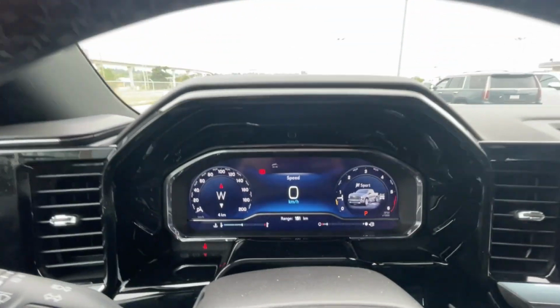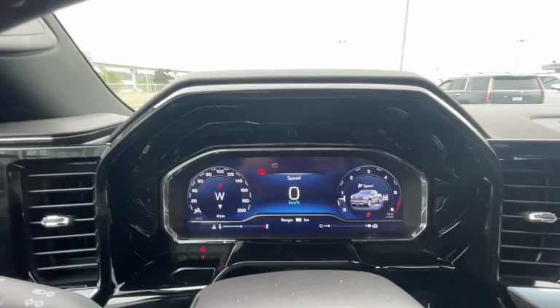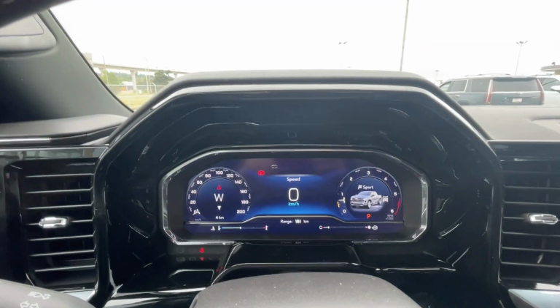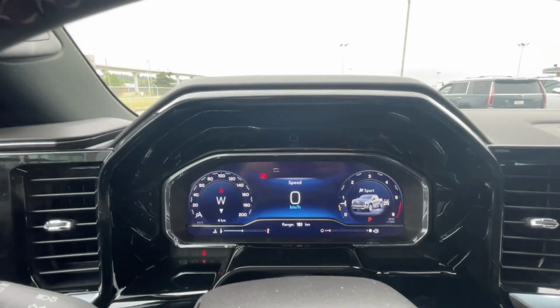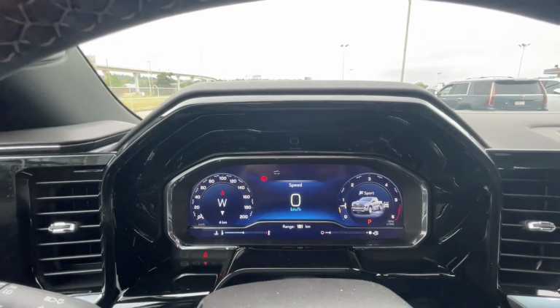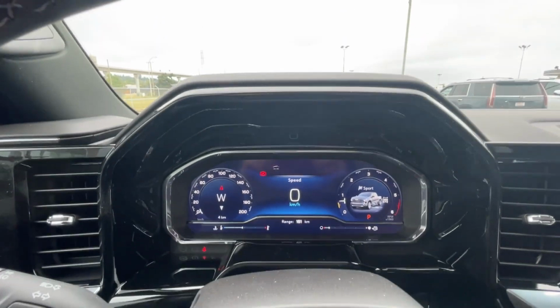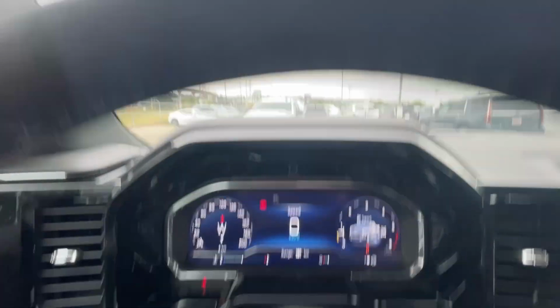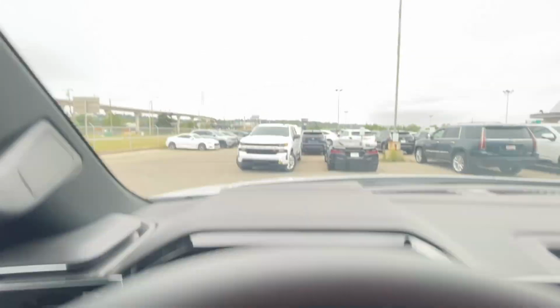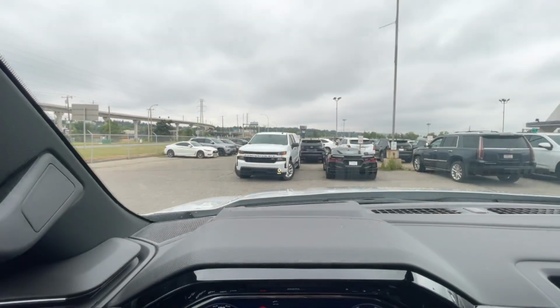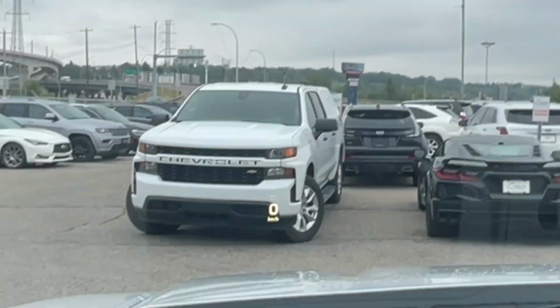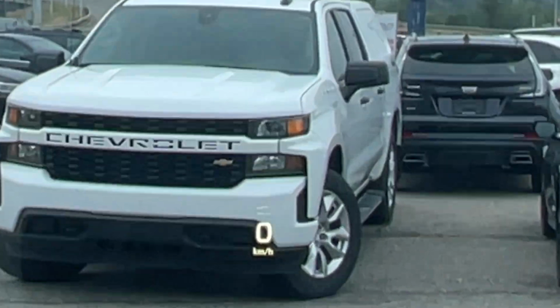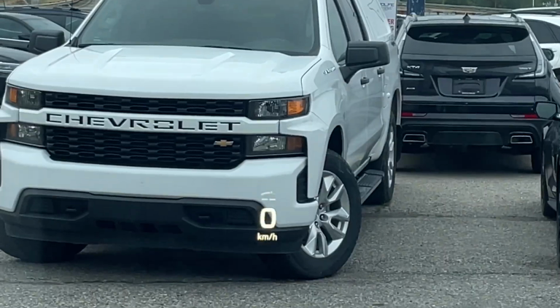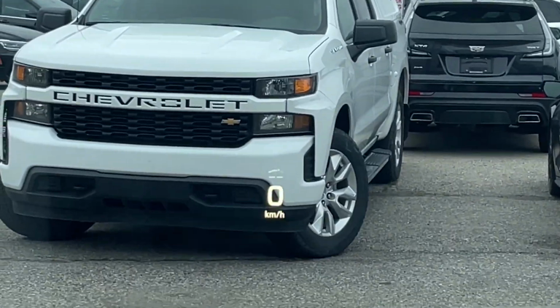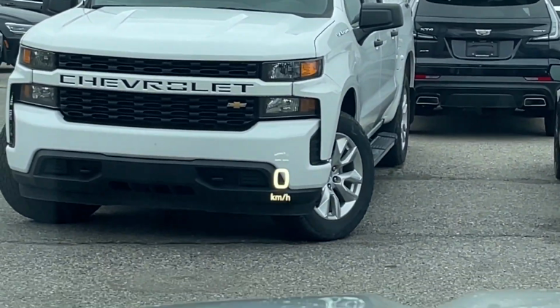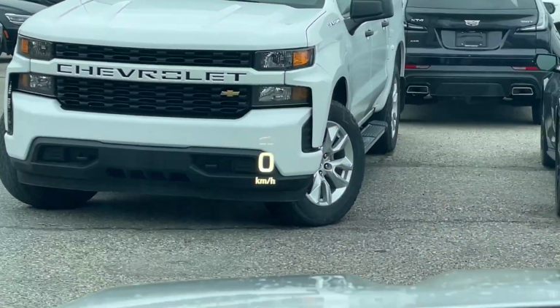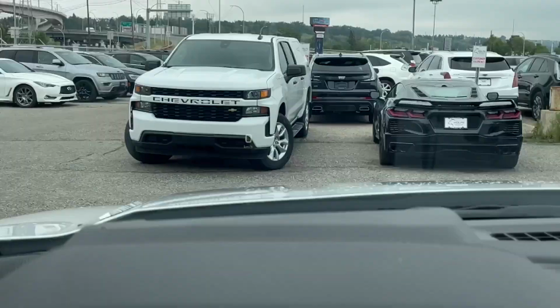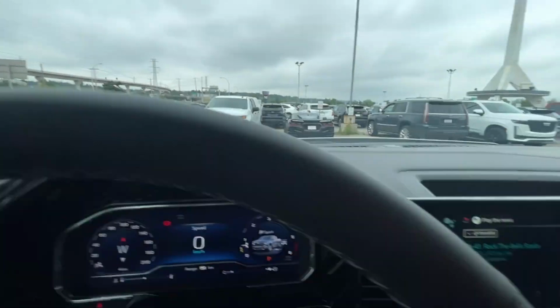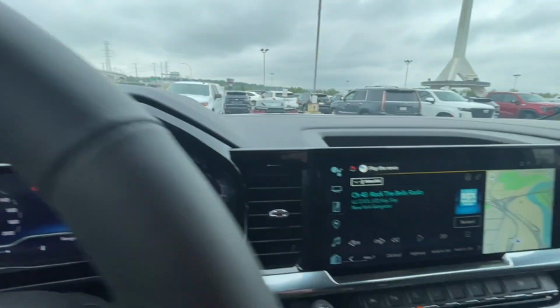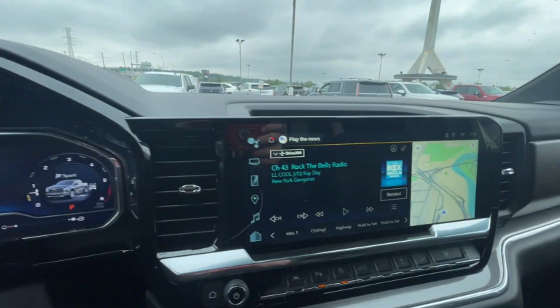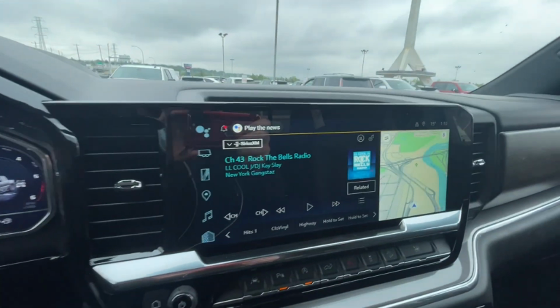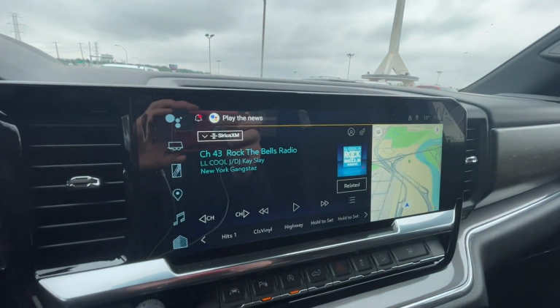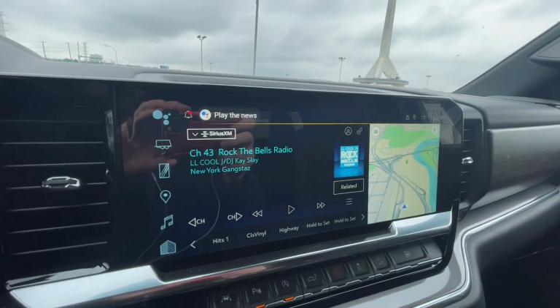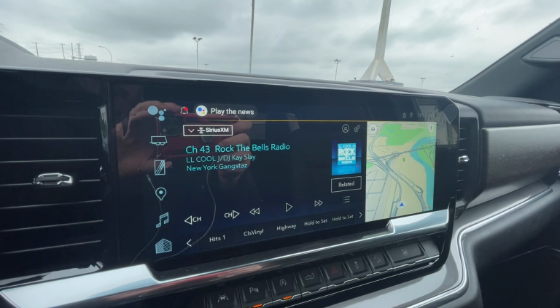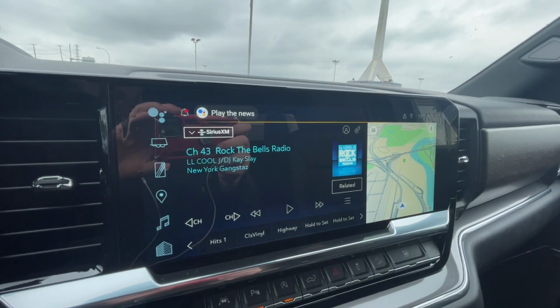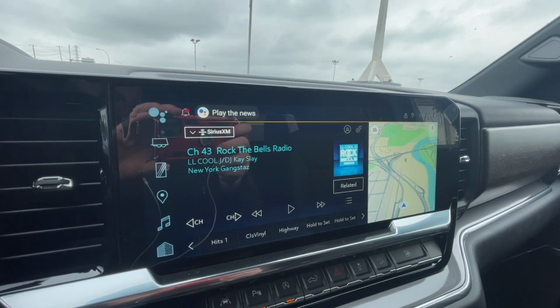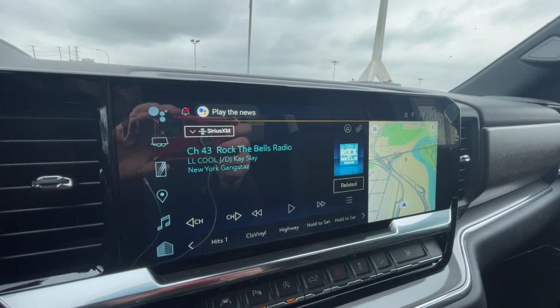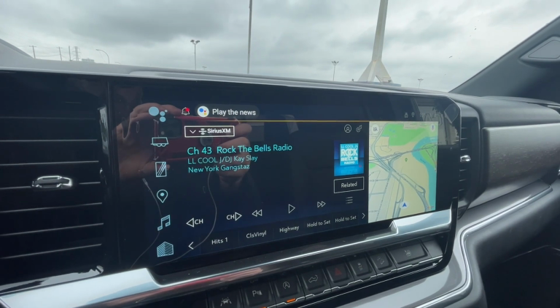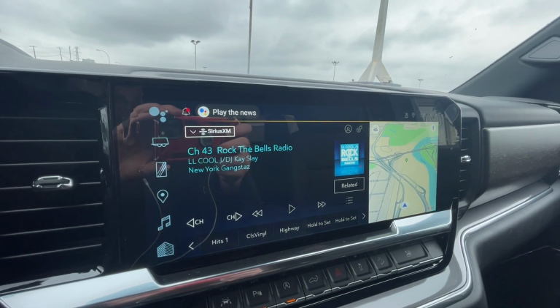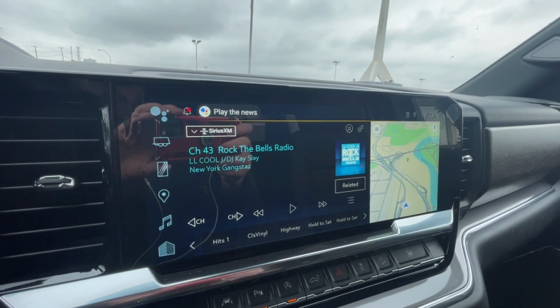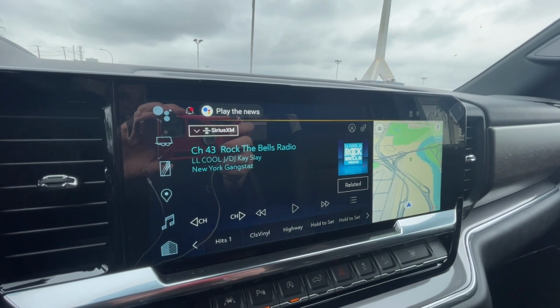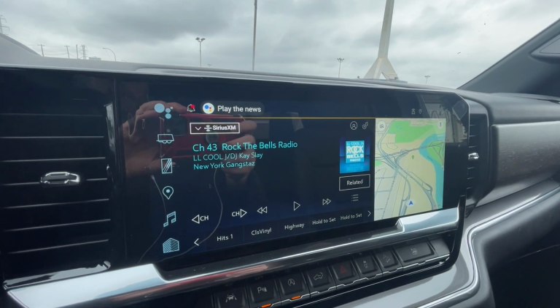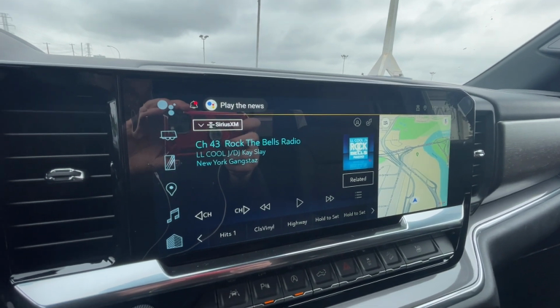There is a leather-wrapped heated steering wheel with paddle shifters, a full digital gauge cluster, heads-up display, and a 13.4-inch touchscreen complete with Android Auto, Apple CarPlay, and navigation.